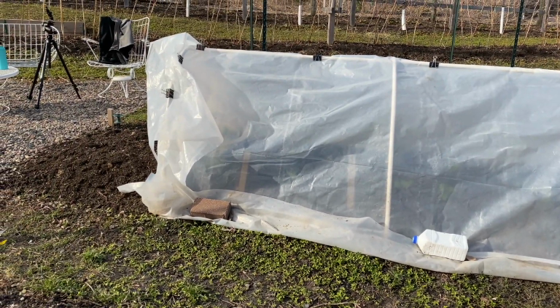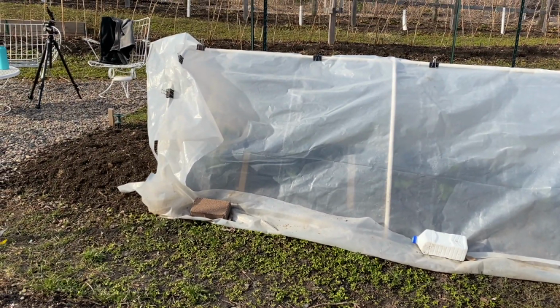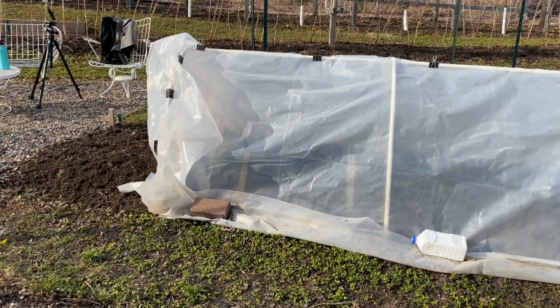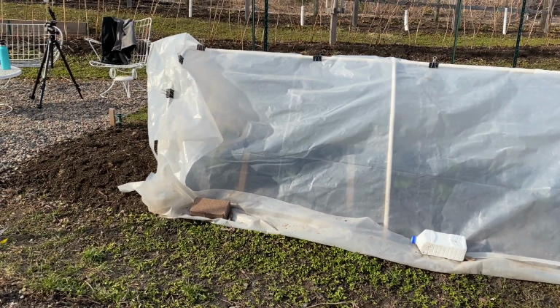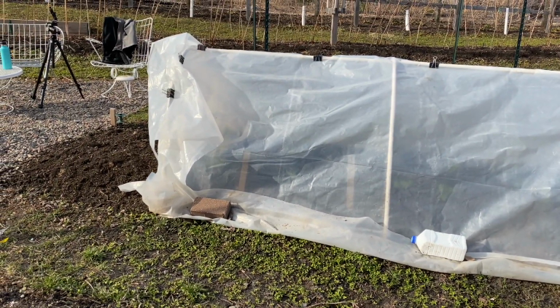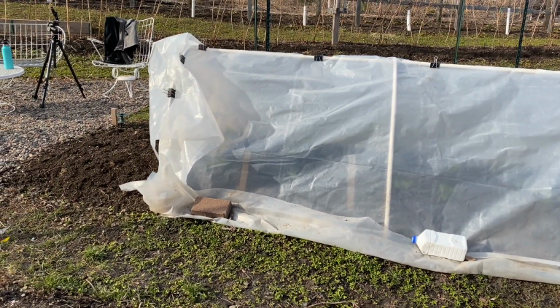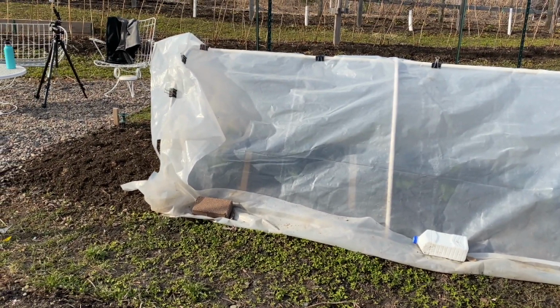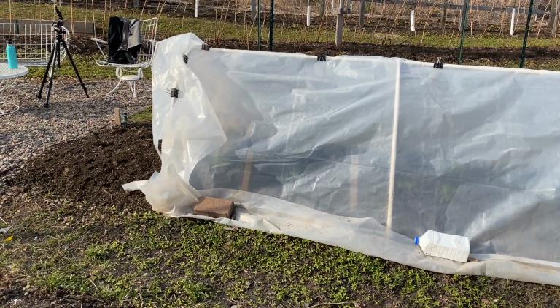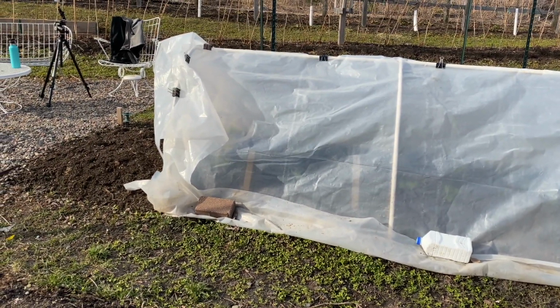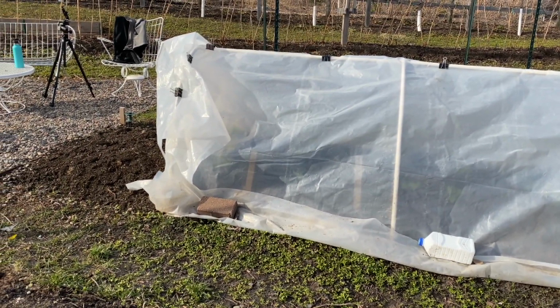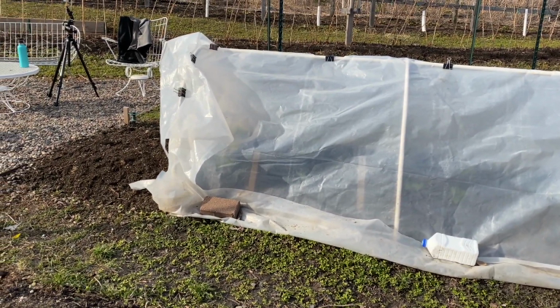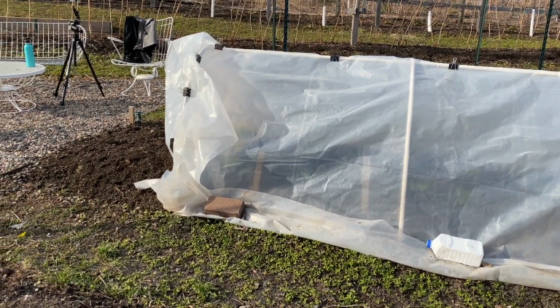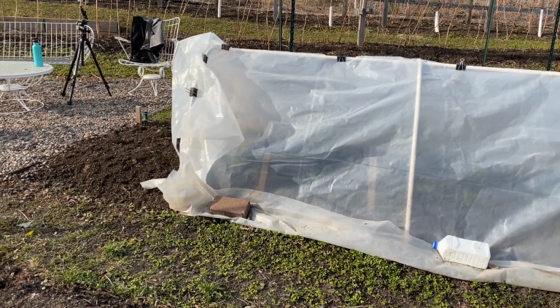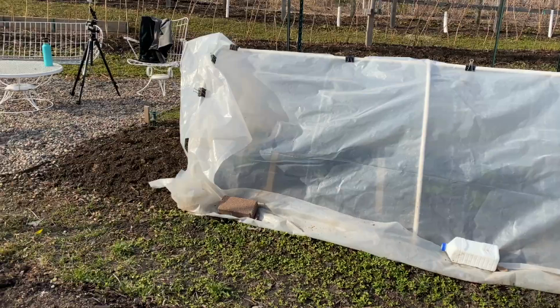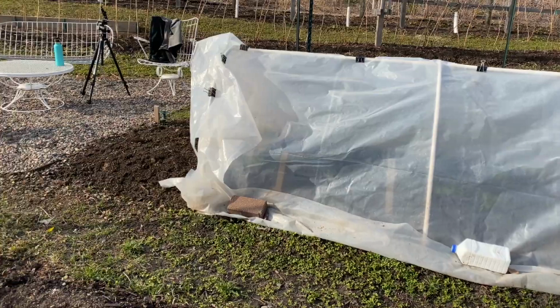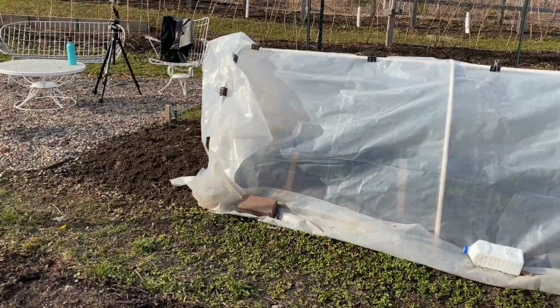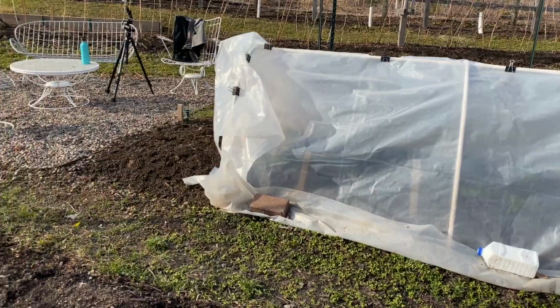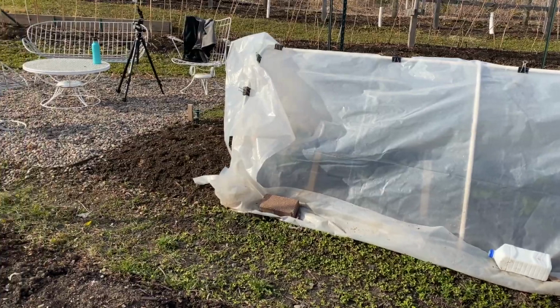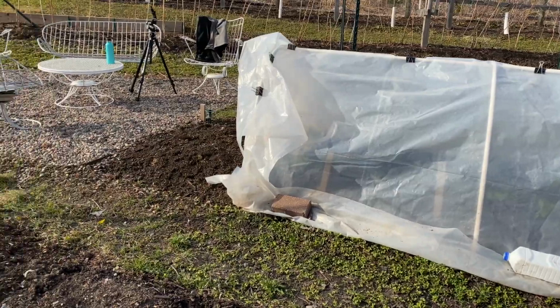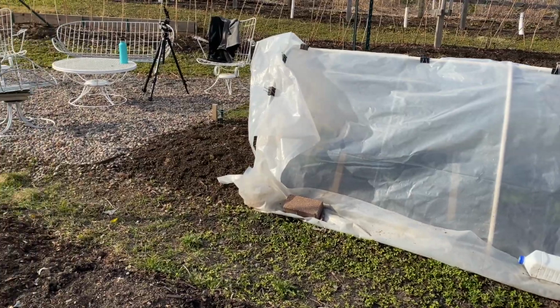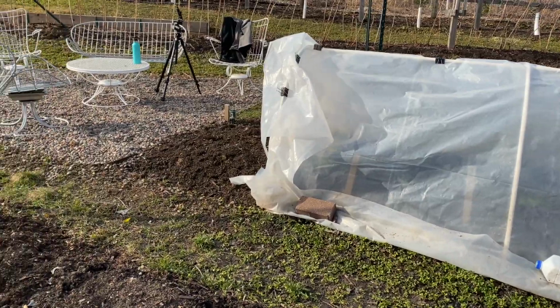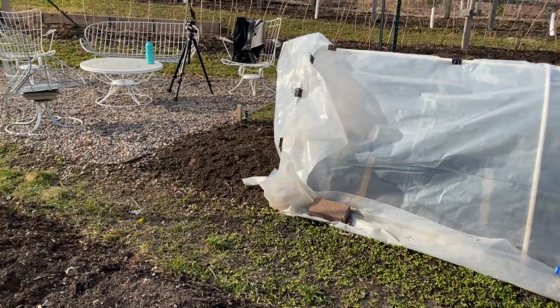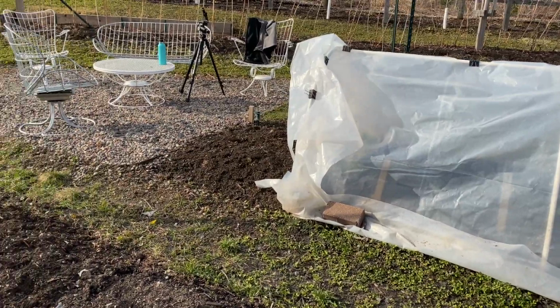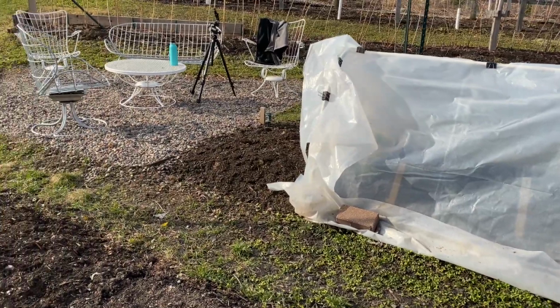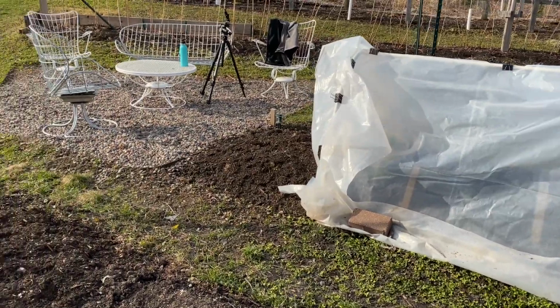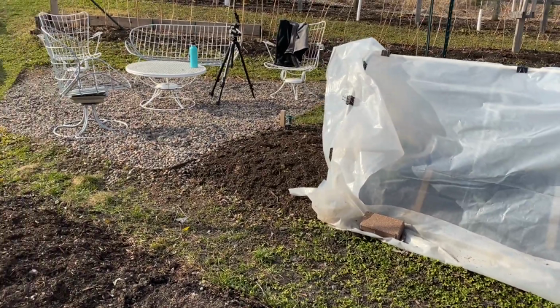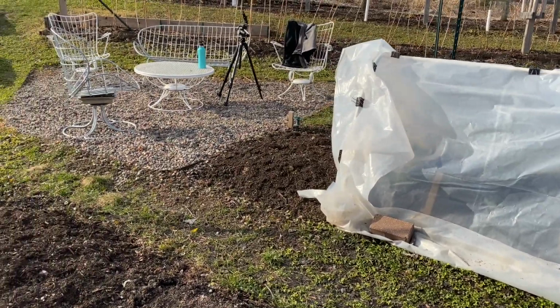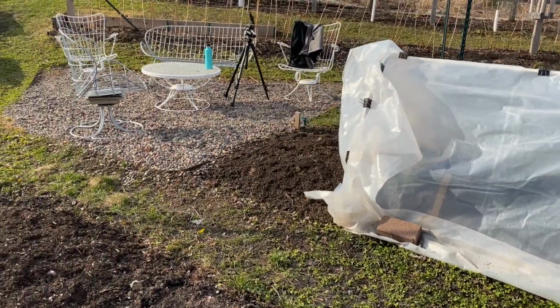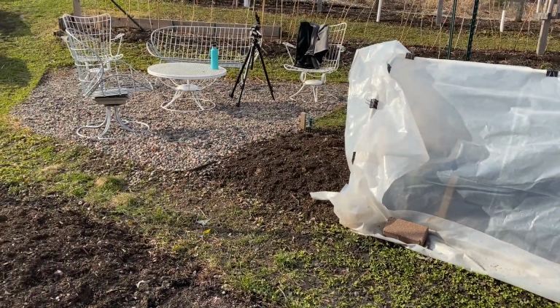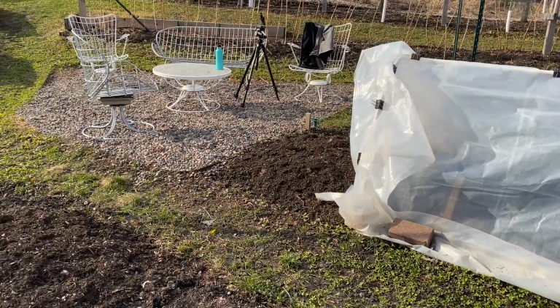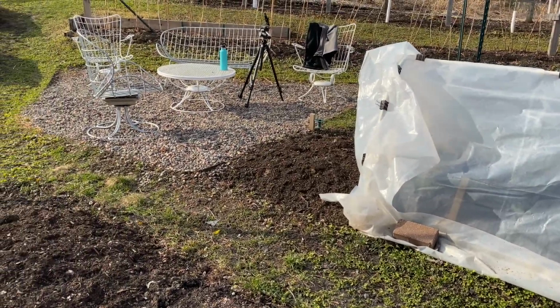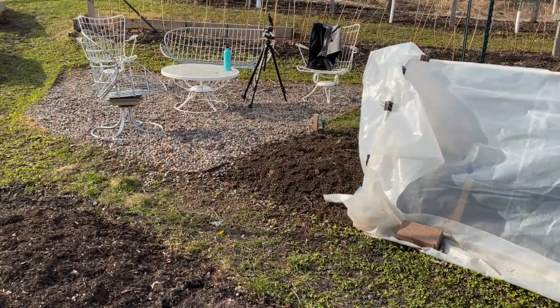Someday I'd love a greenhouse, but it's just not happening anytime soon, so we're just using what we have.